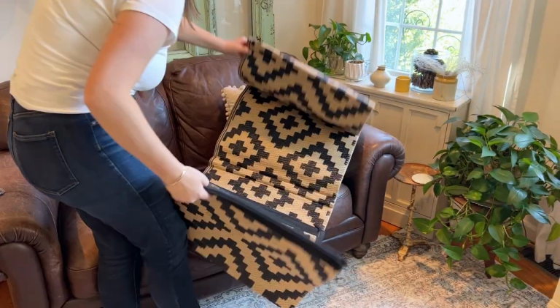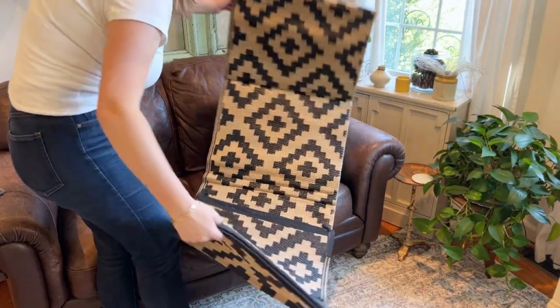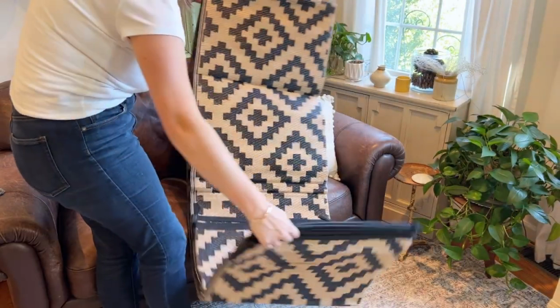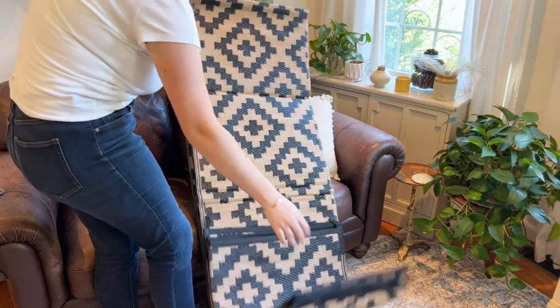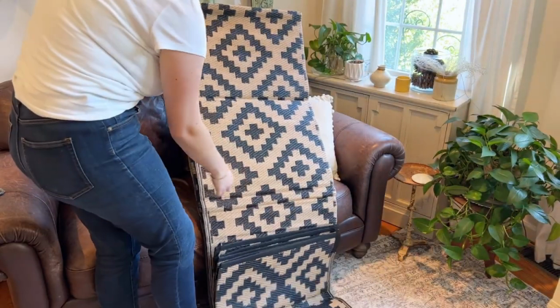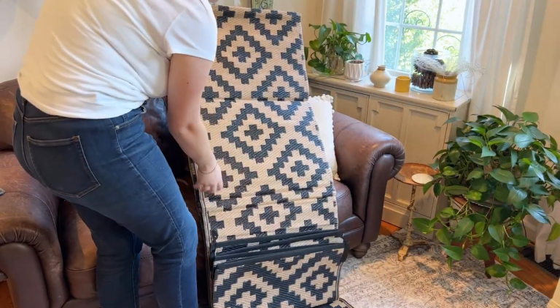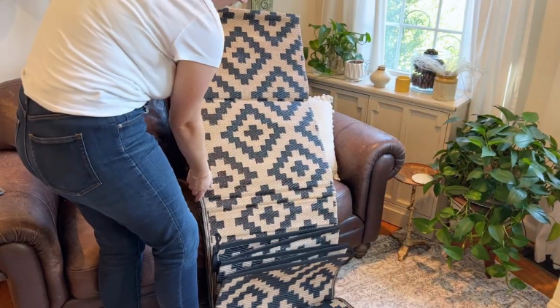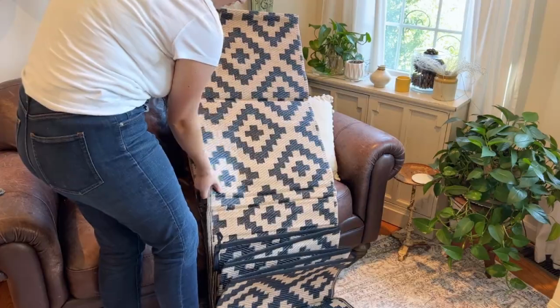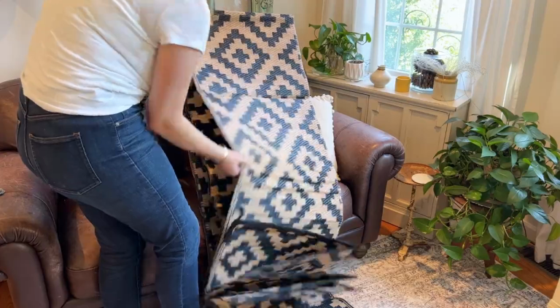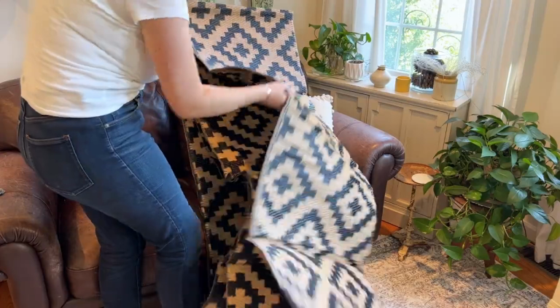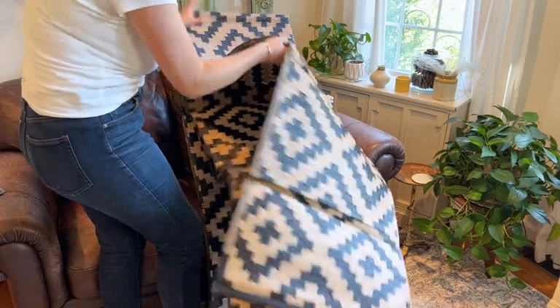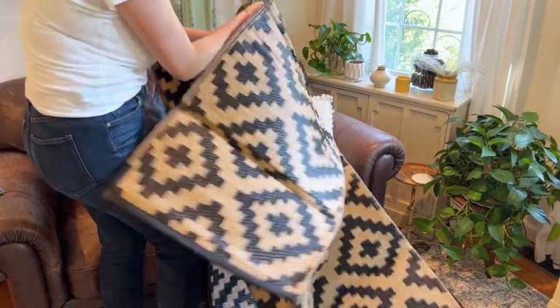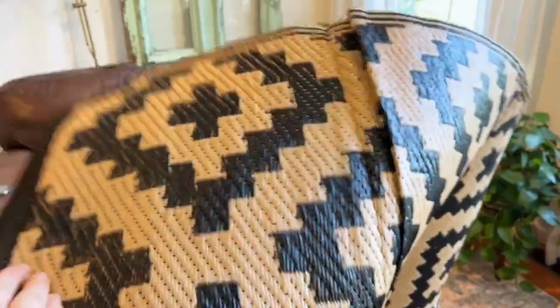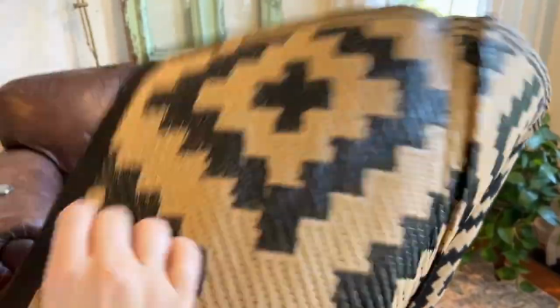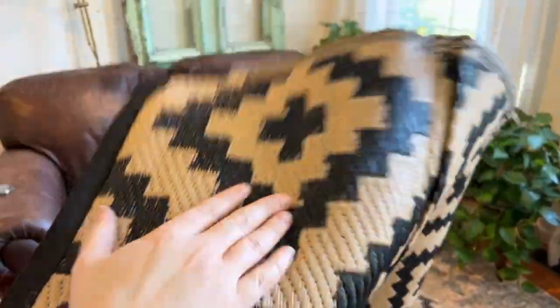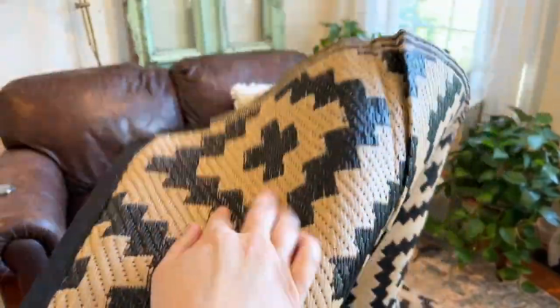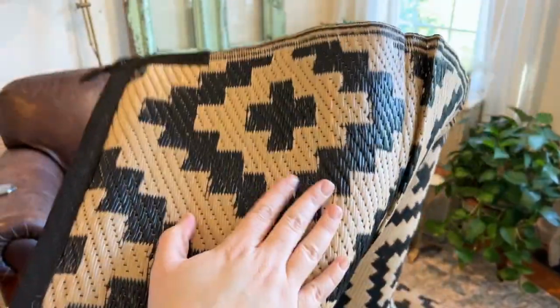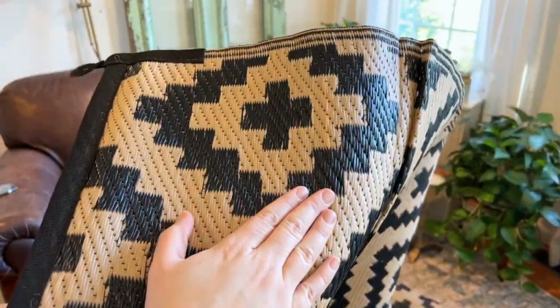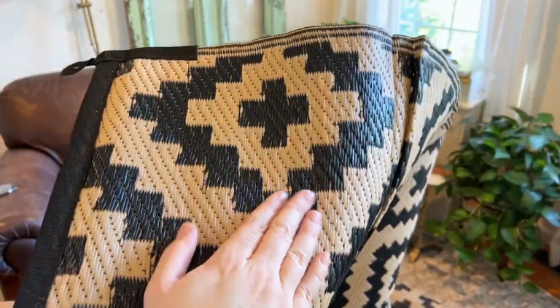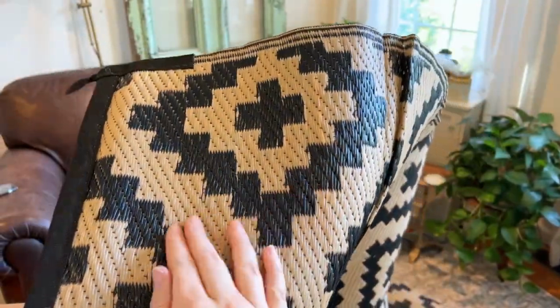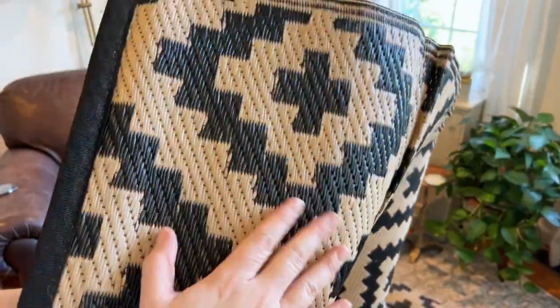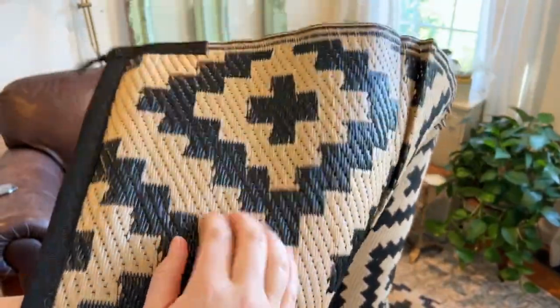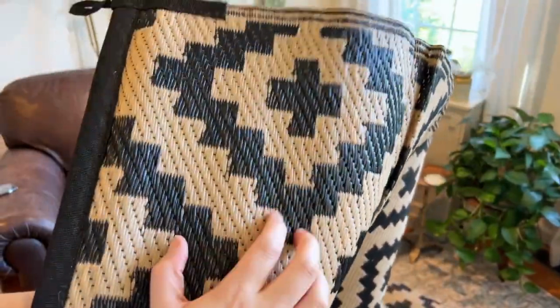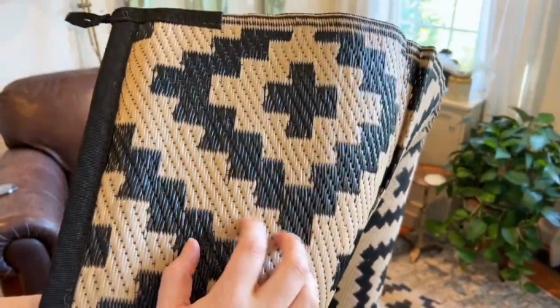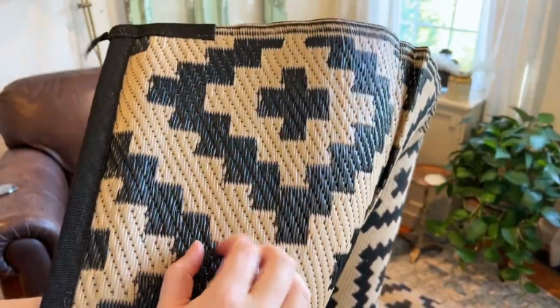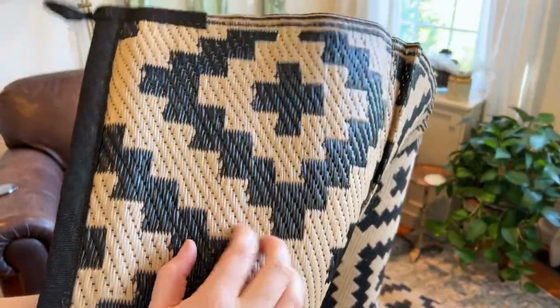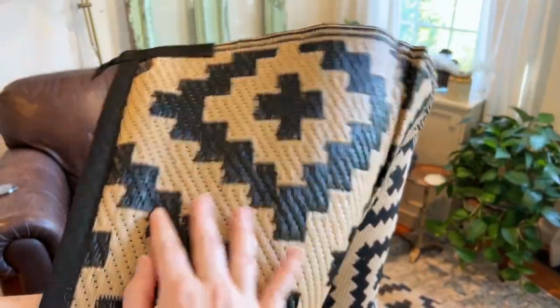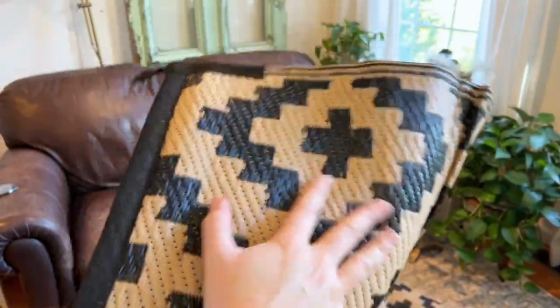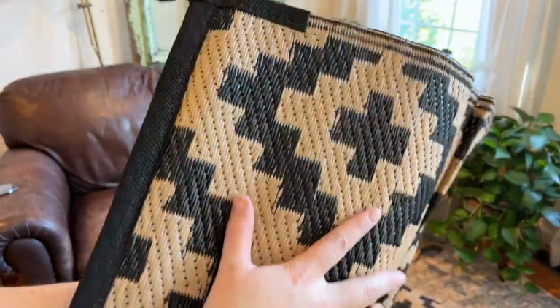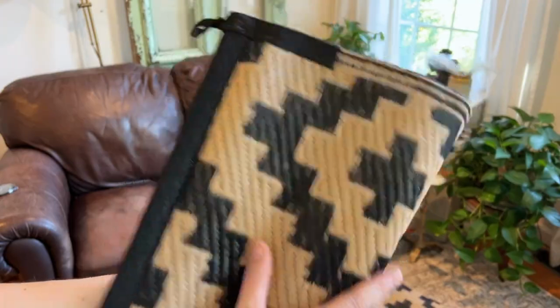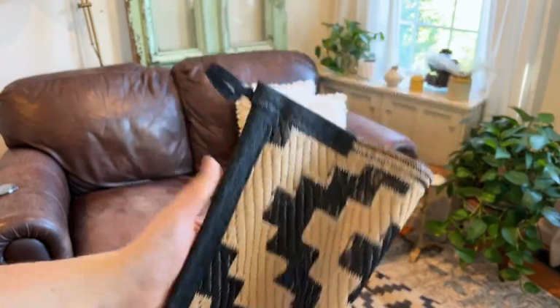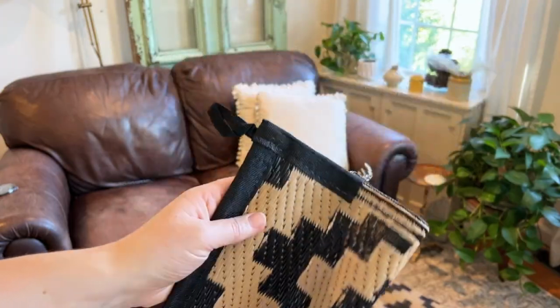This rug is made of a plastic straw material which makes it very water resistant and very easy to wash as well.